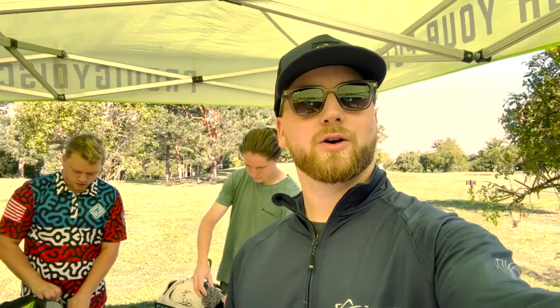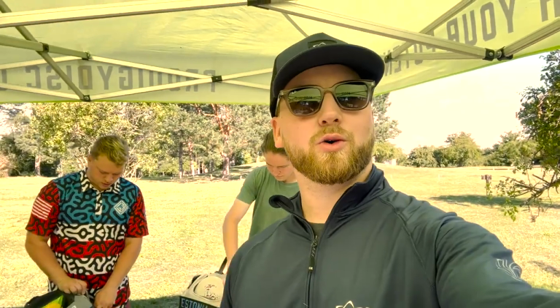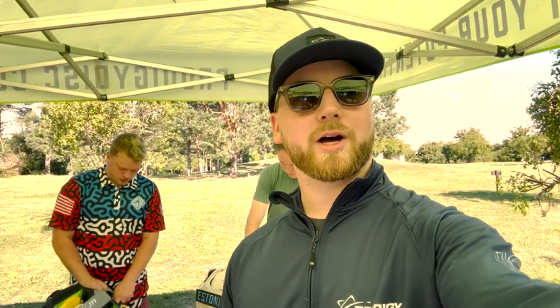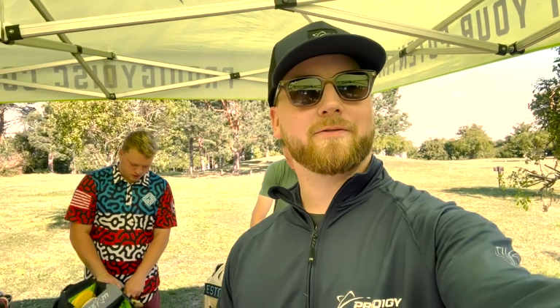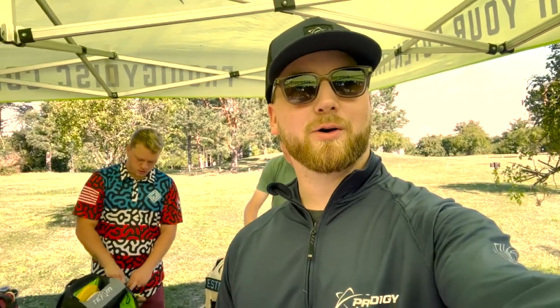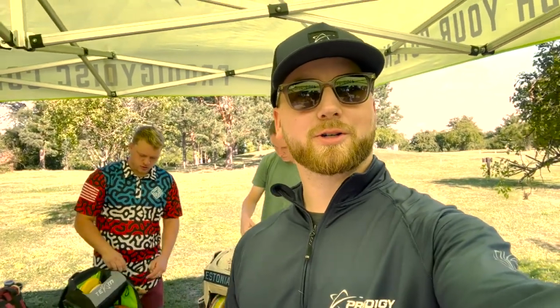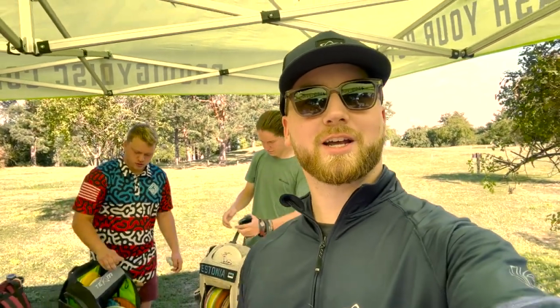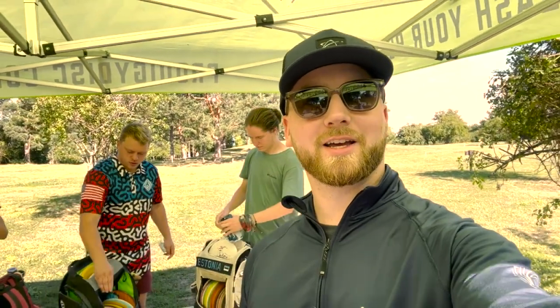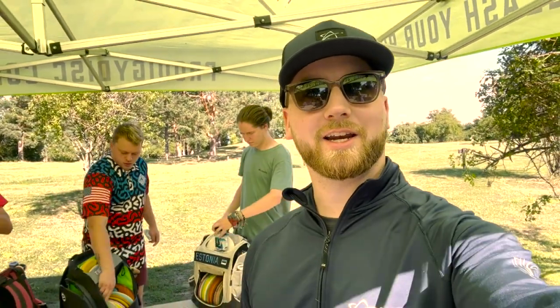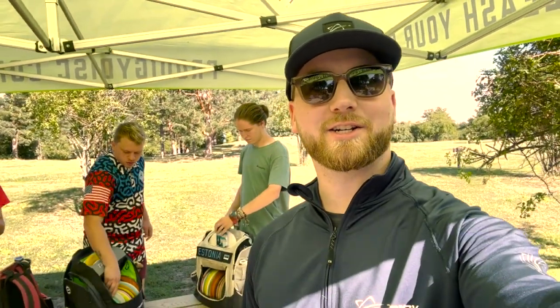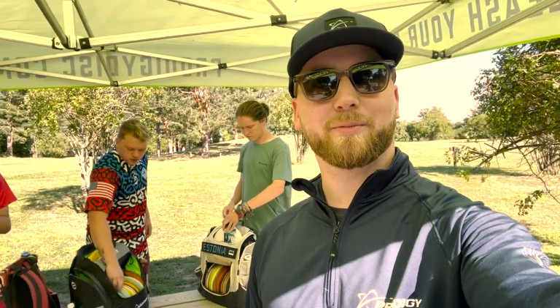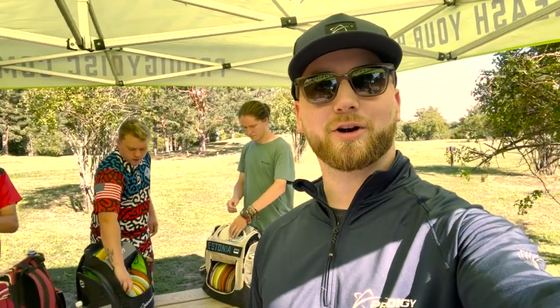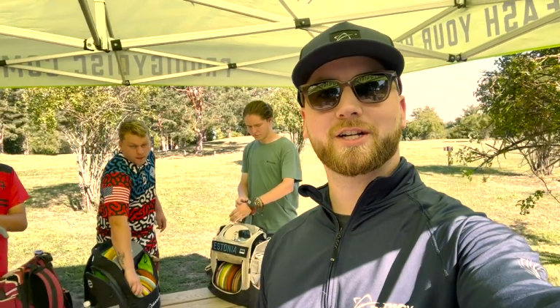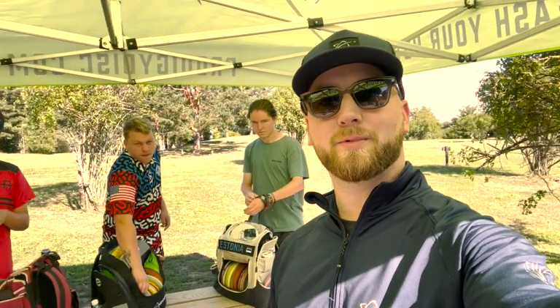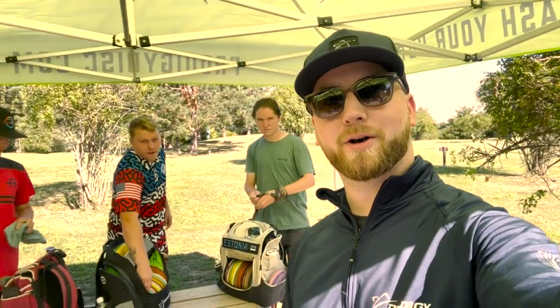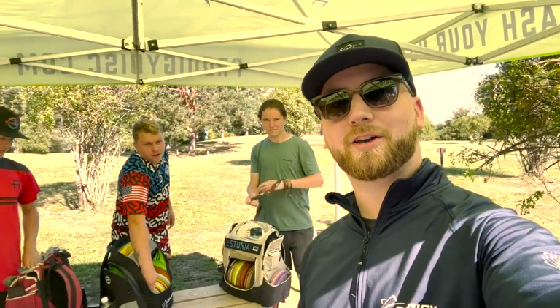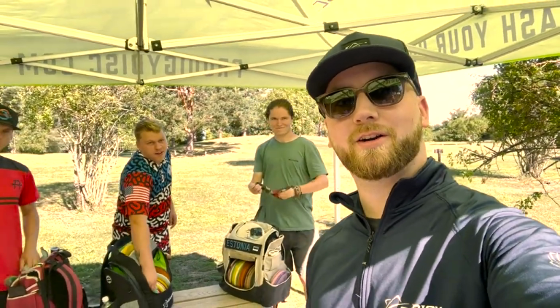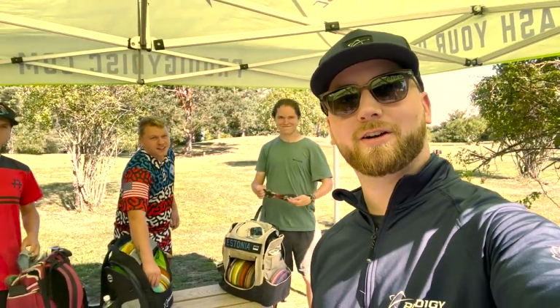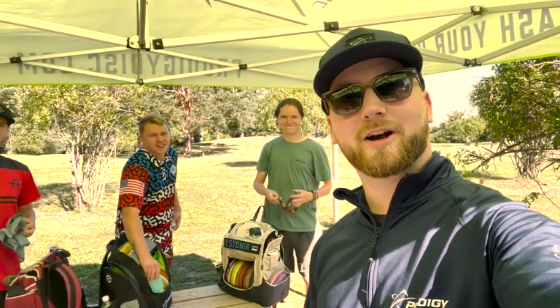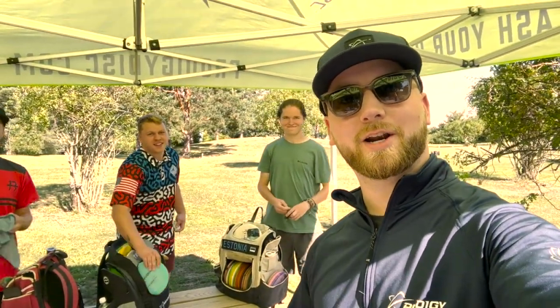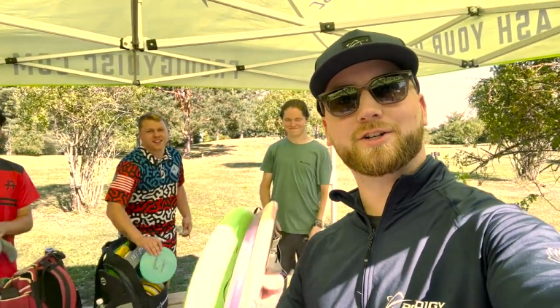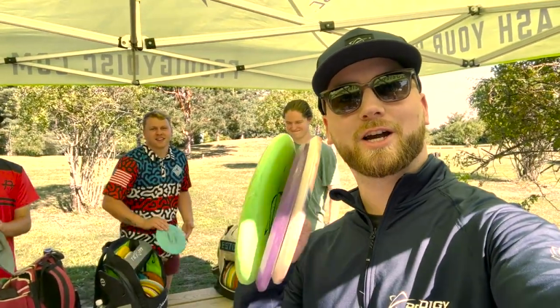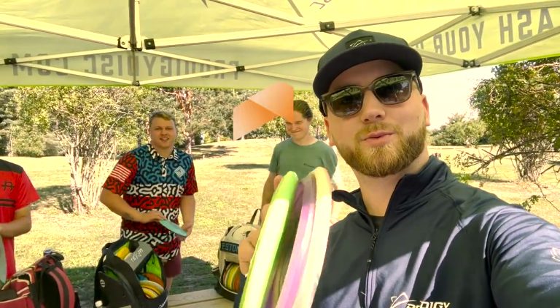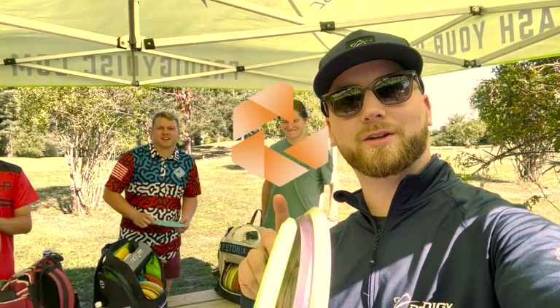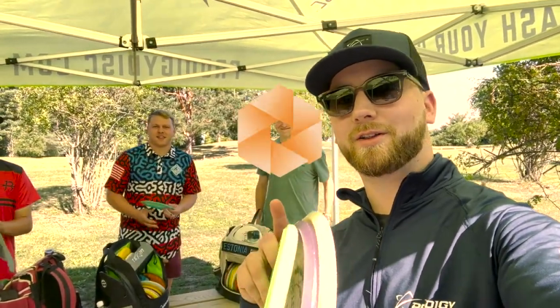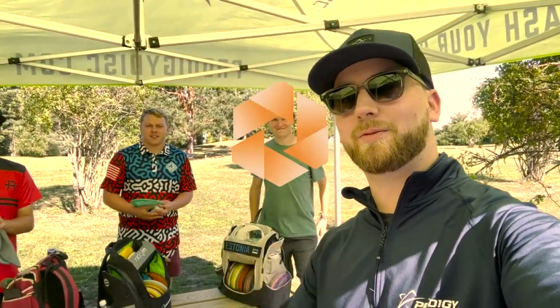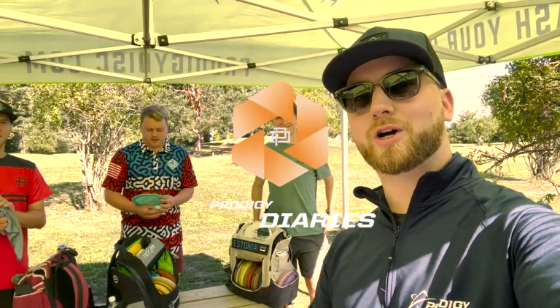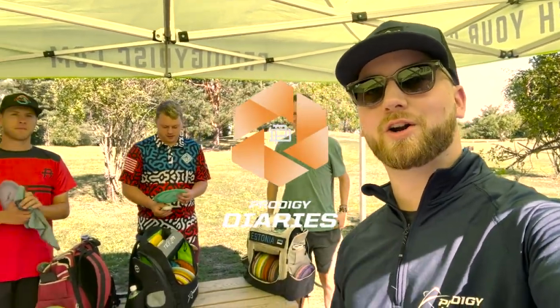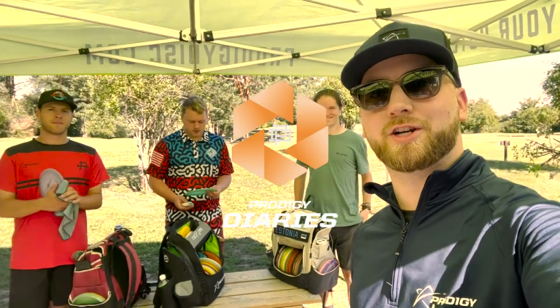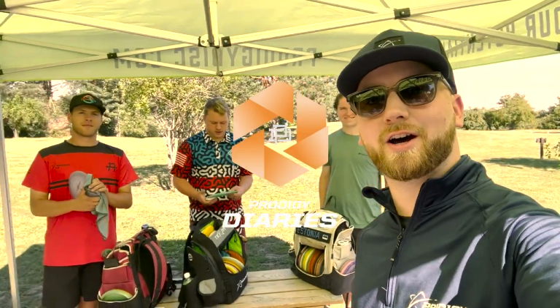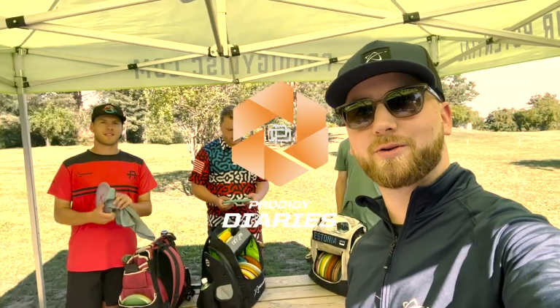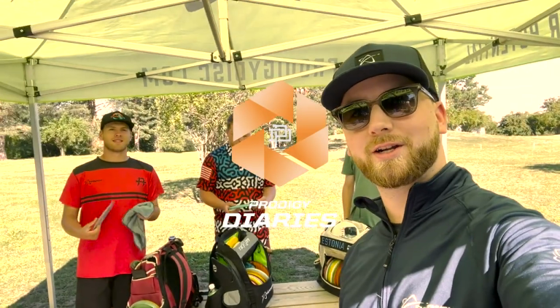Alrighty folks, it is your boy Seppo Pai here coming at you guys with another Prodigy Diaries.